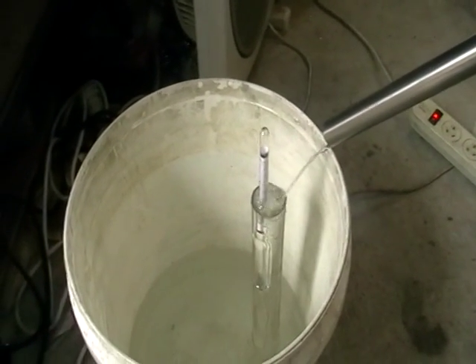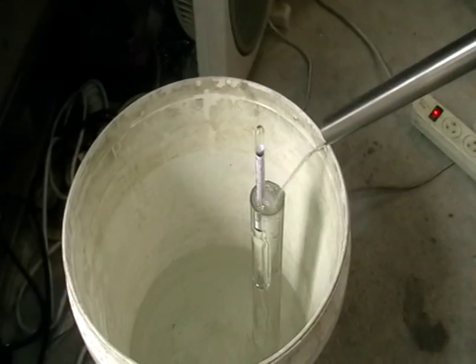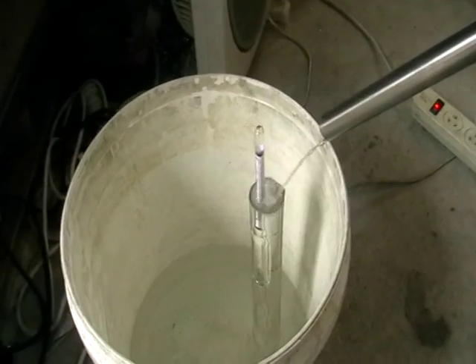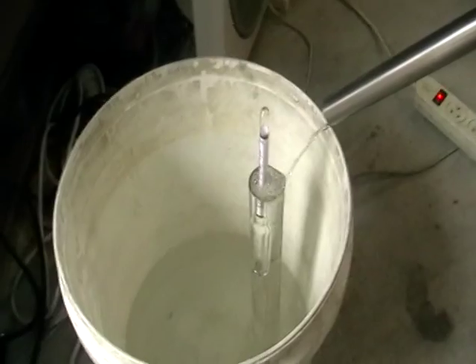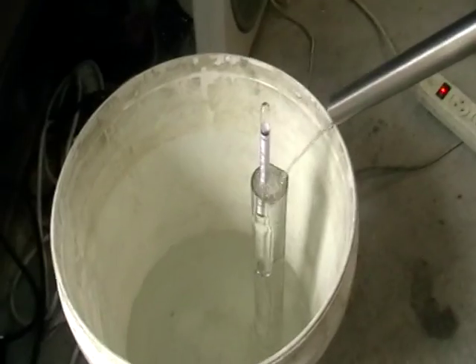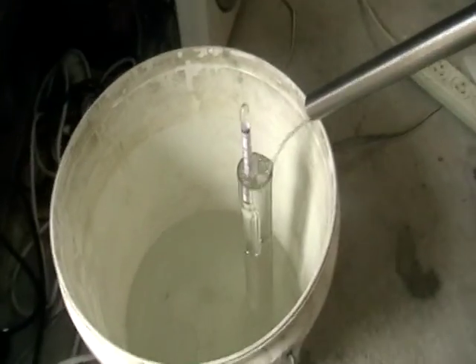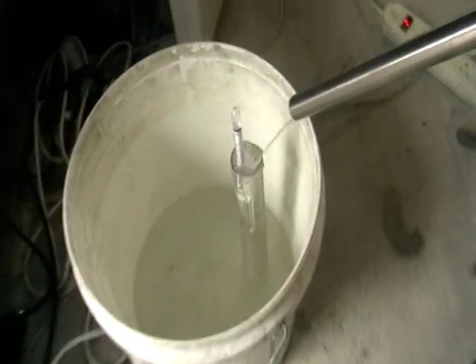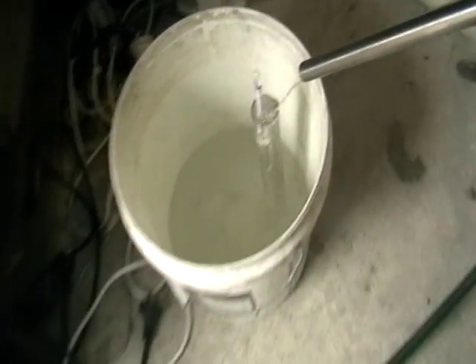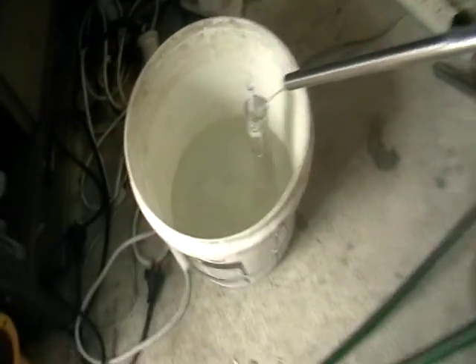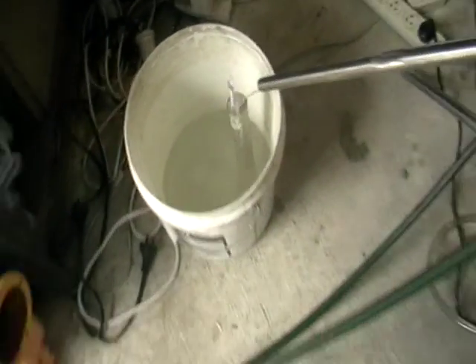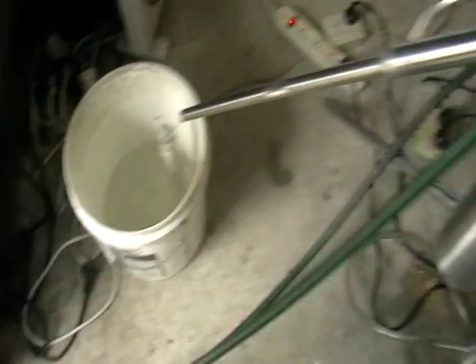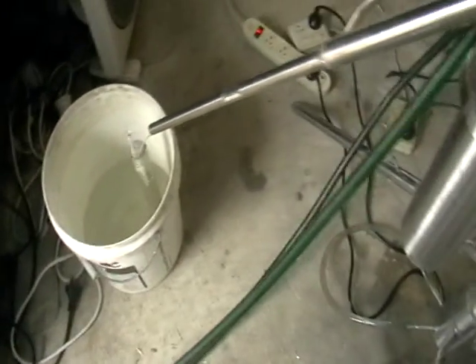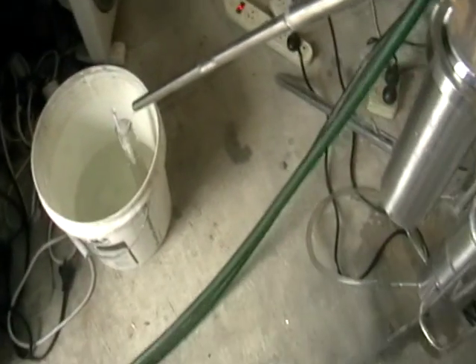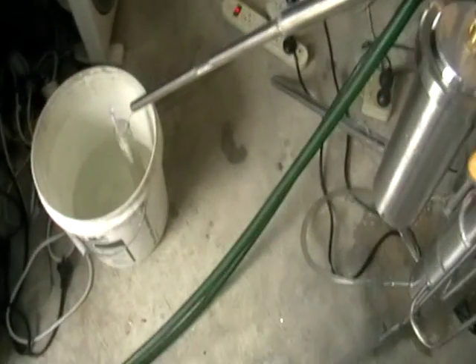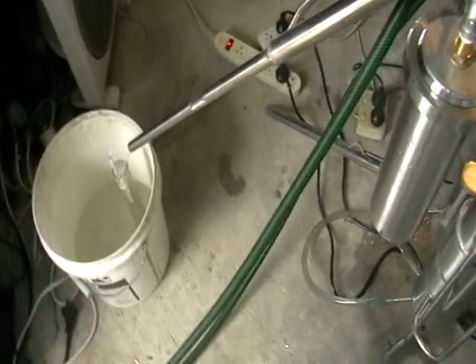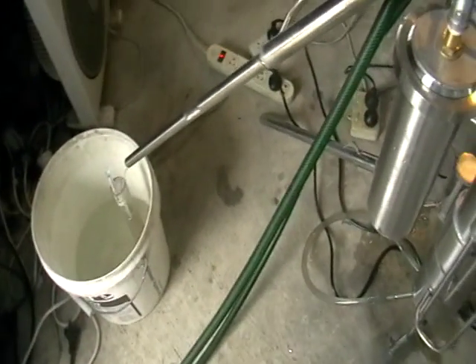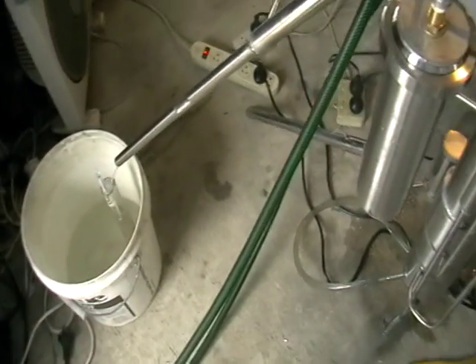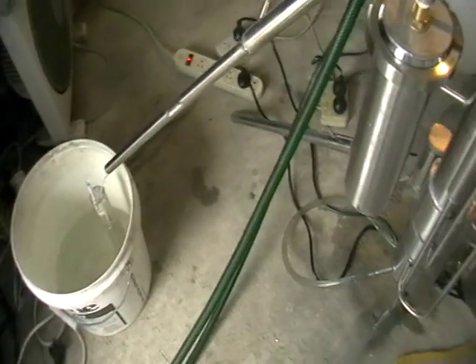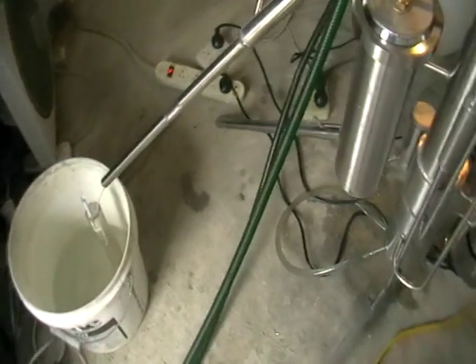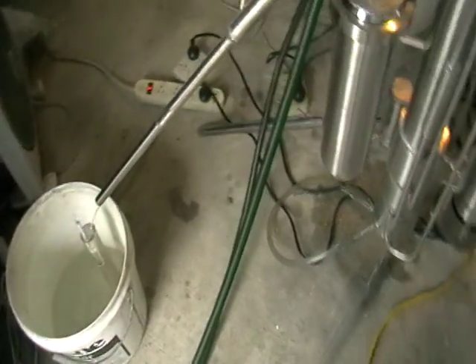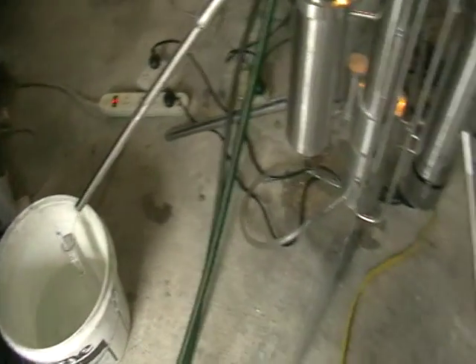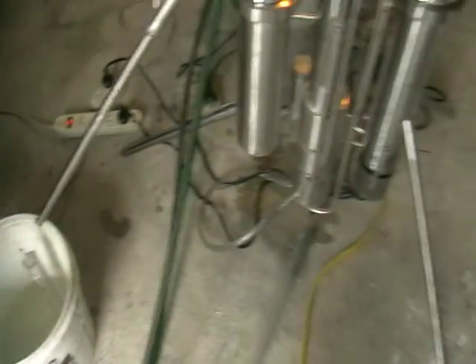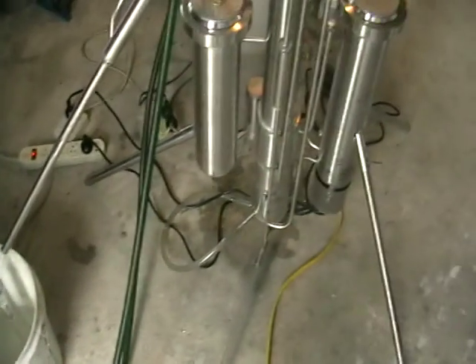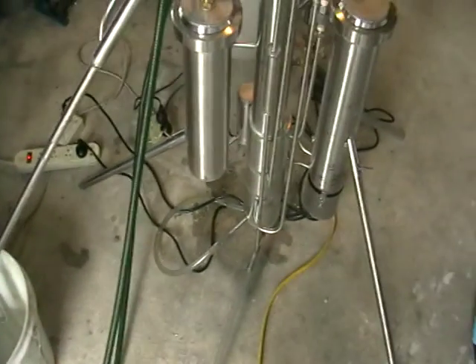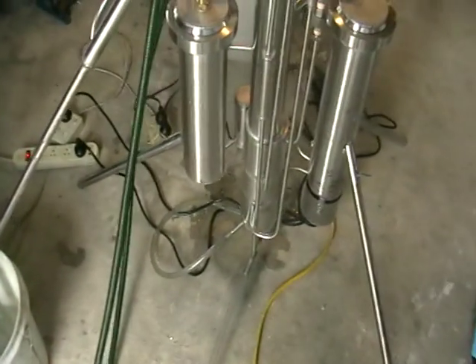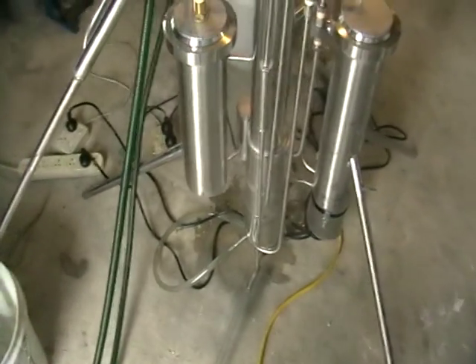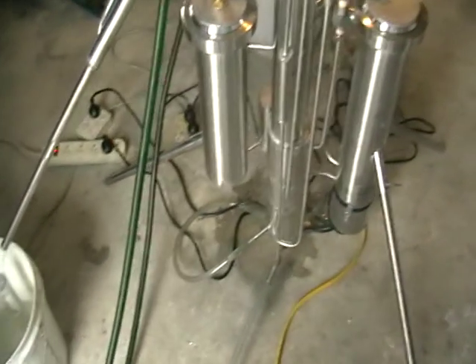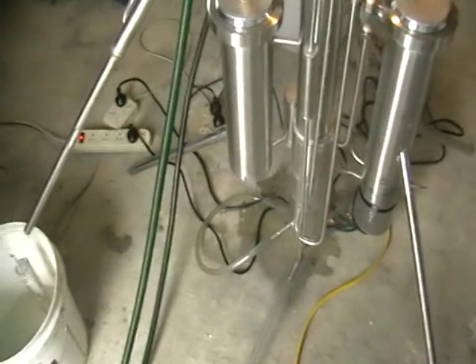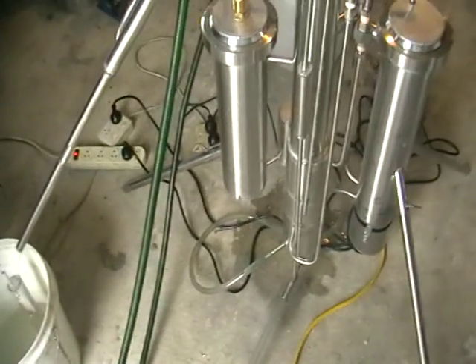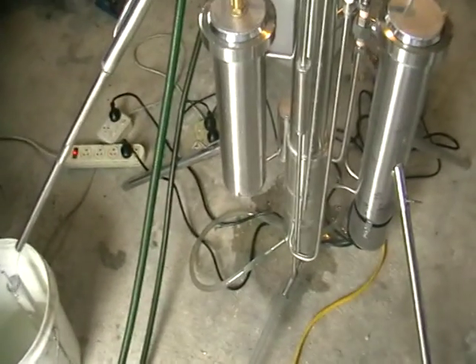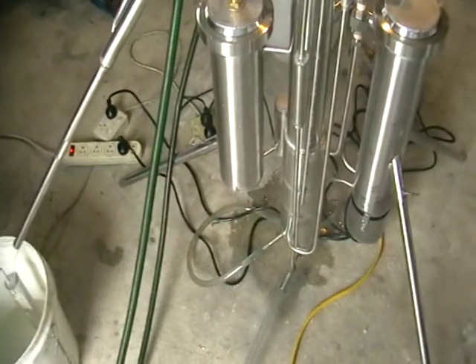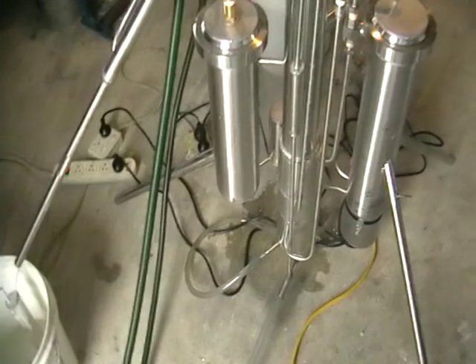This is a continuous stripping still, and it deals with sugar-based mash.